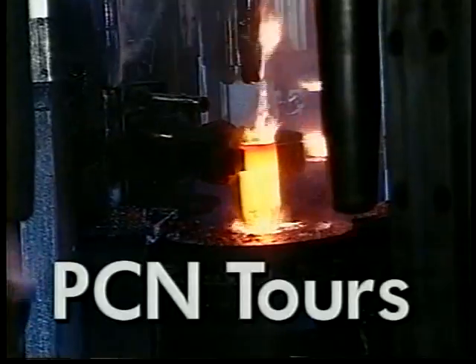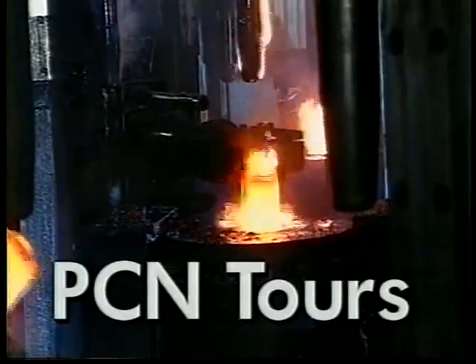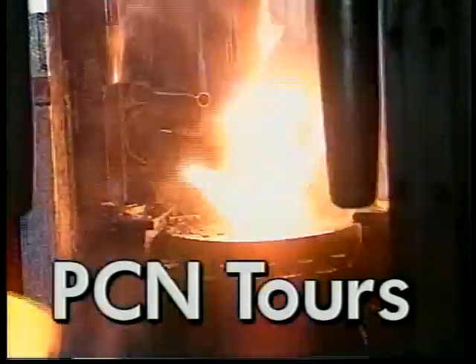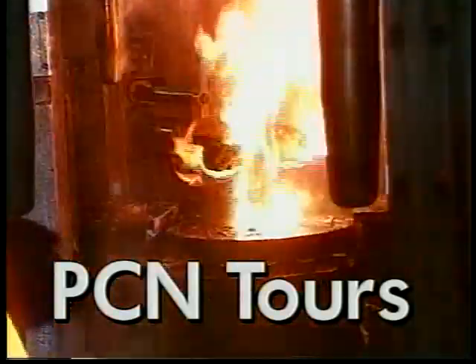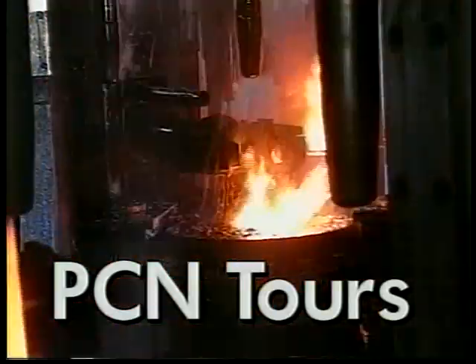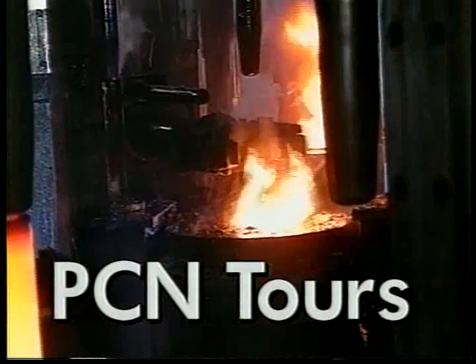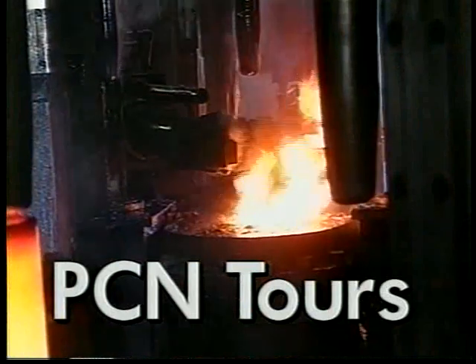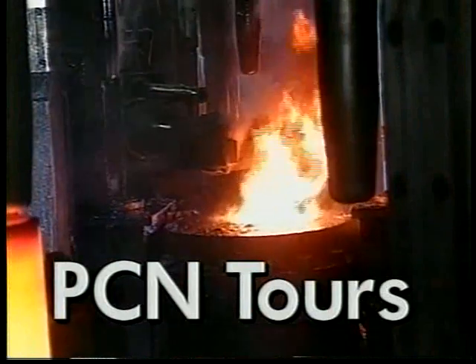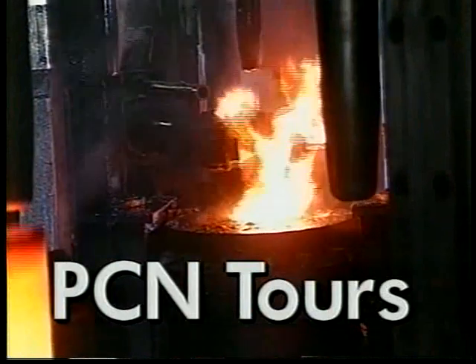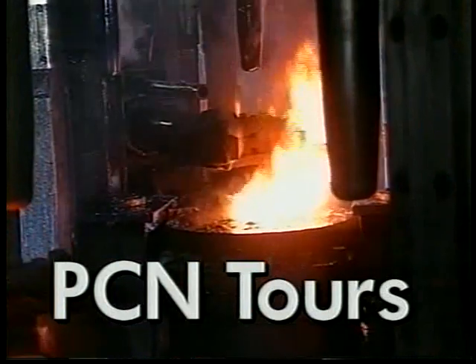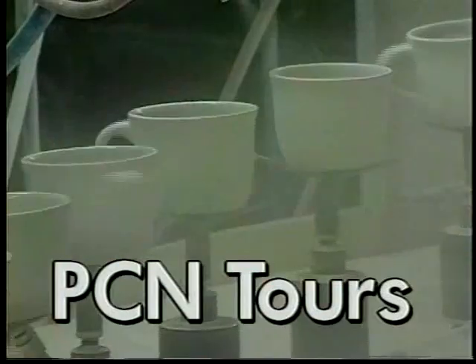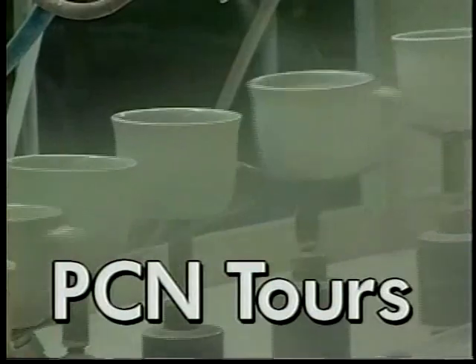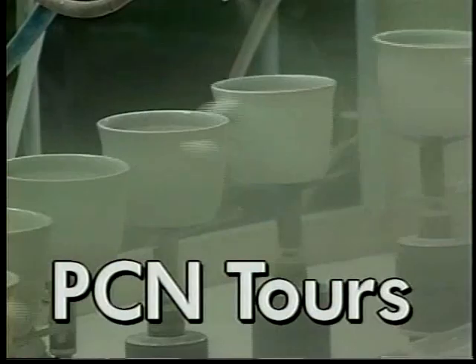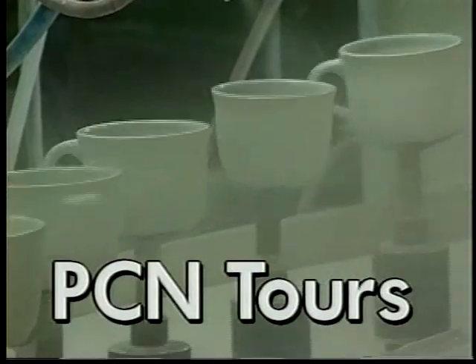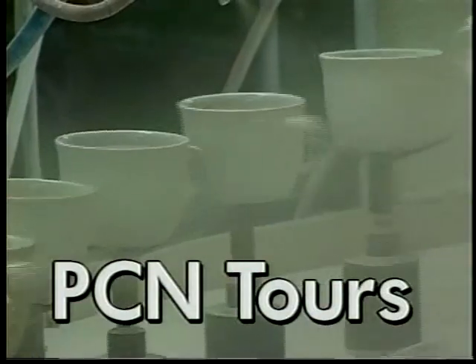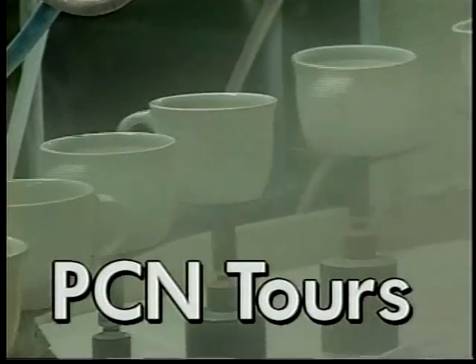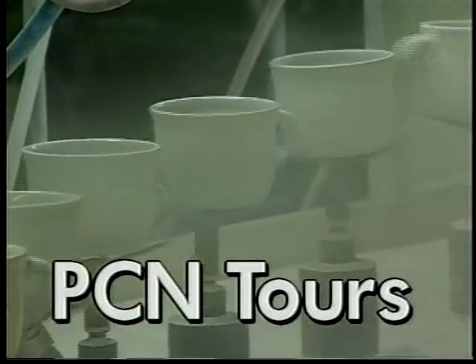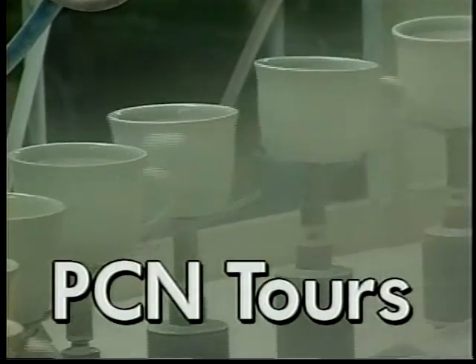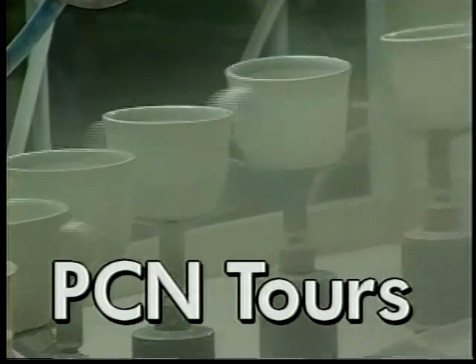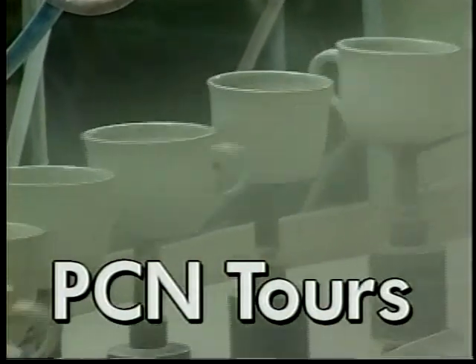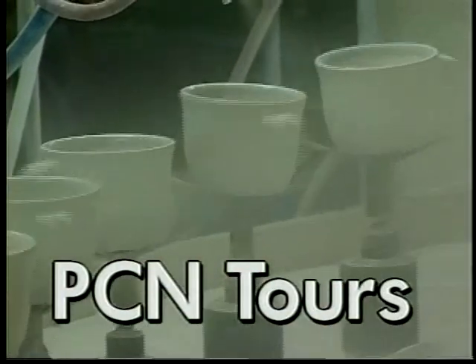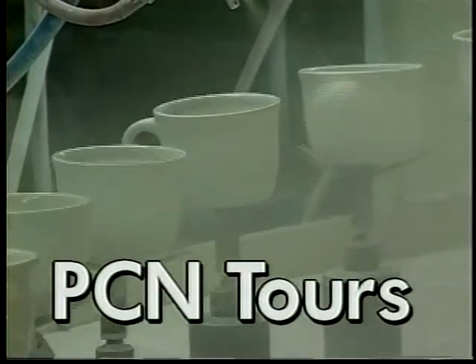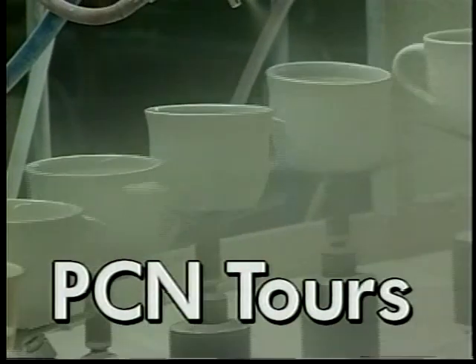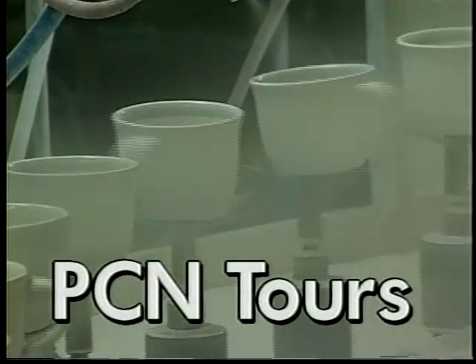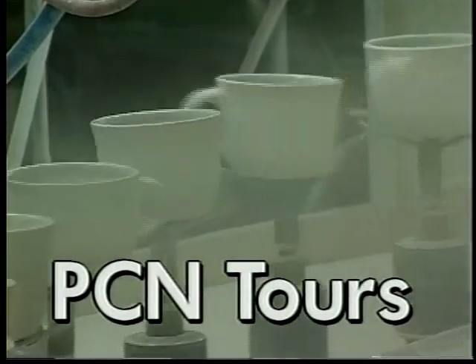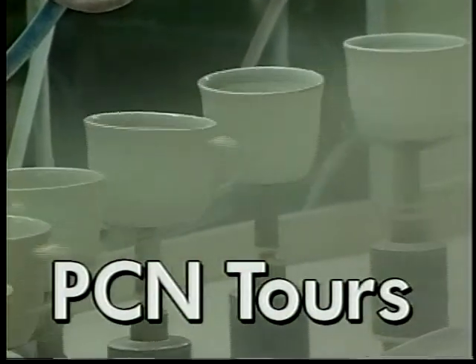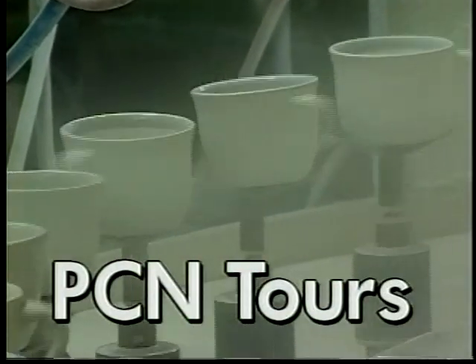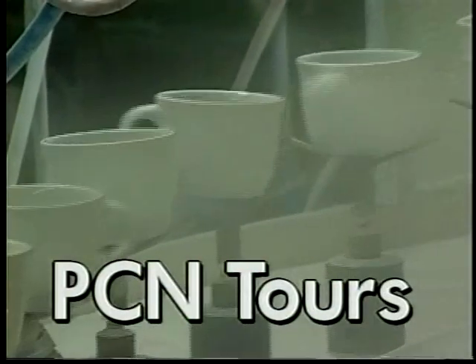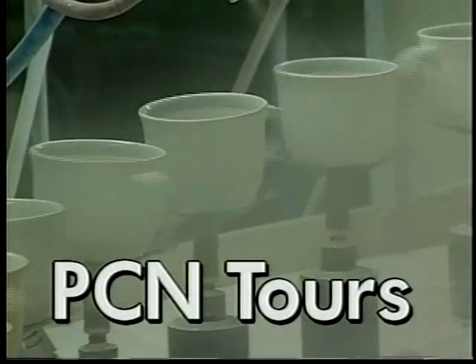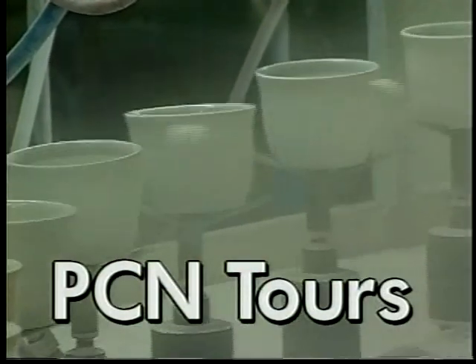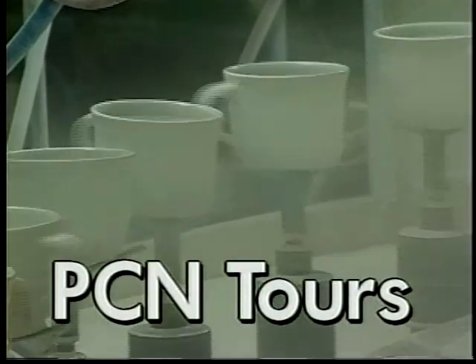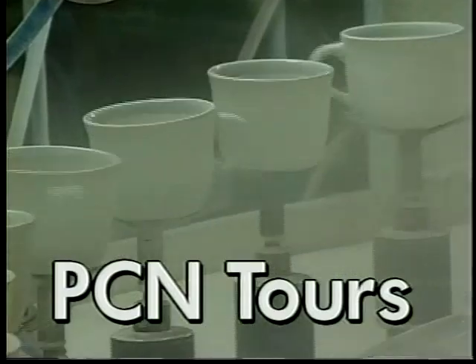PCN tours the Keystone State, taking you inside Pennsylvania's factories, museums, and historical sites.